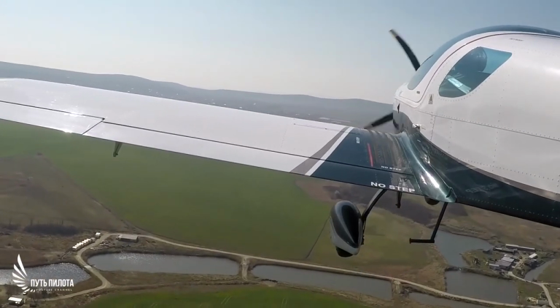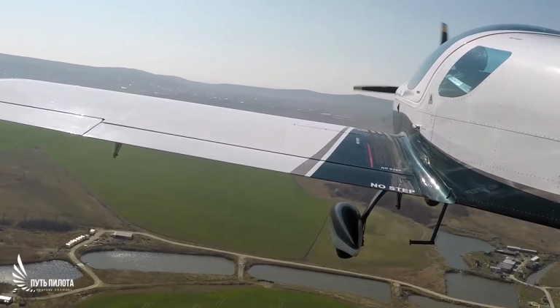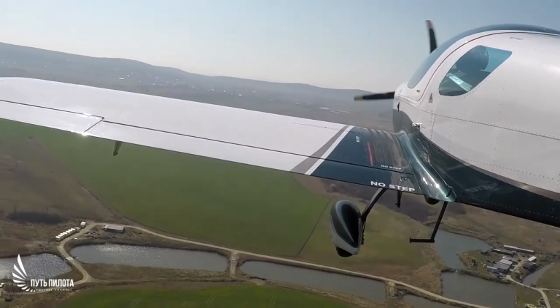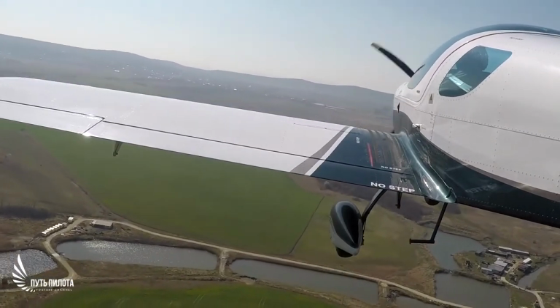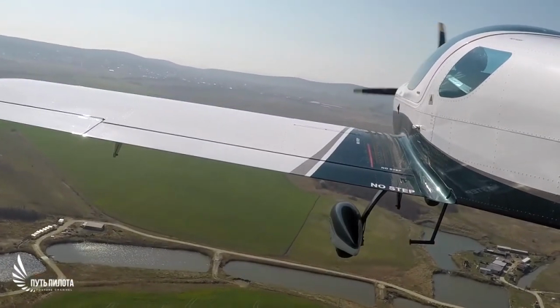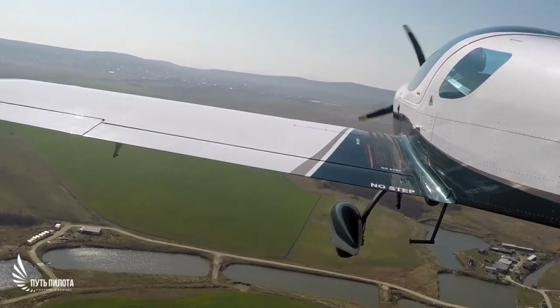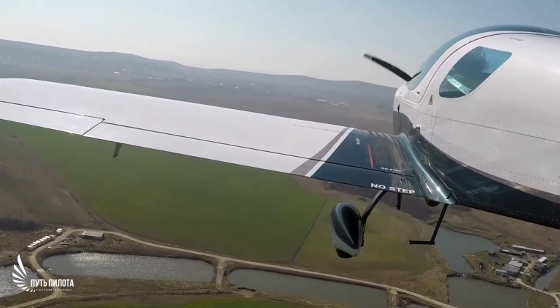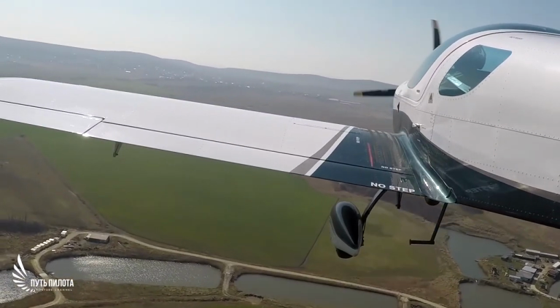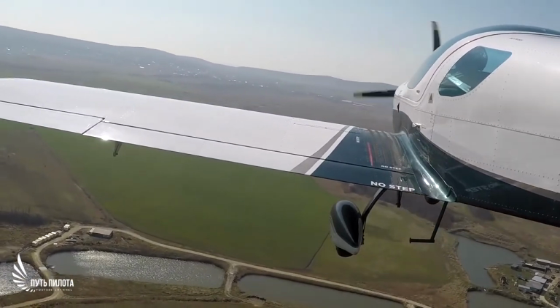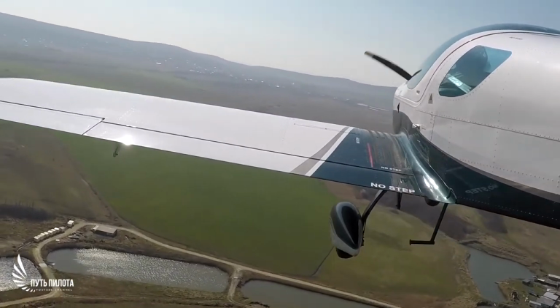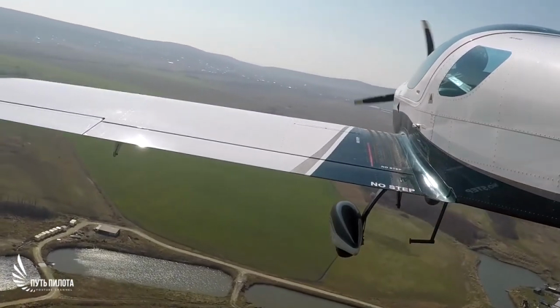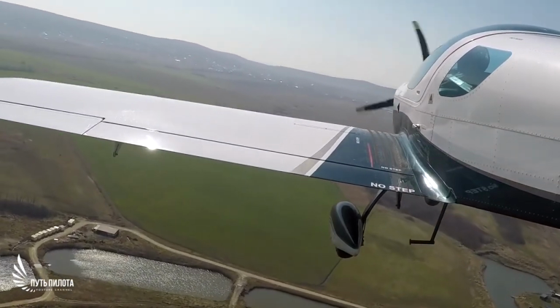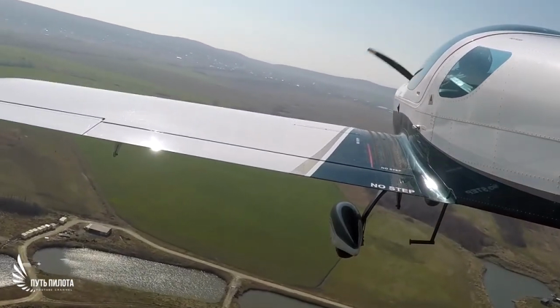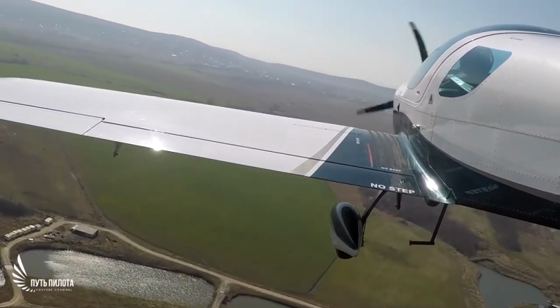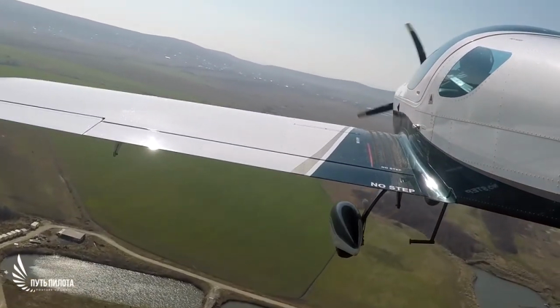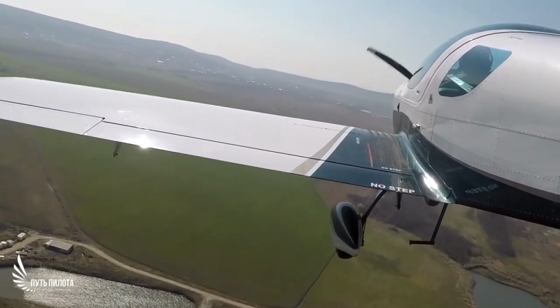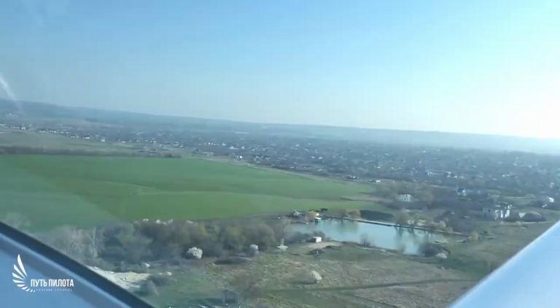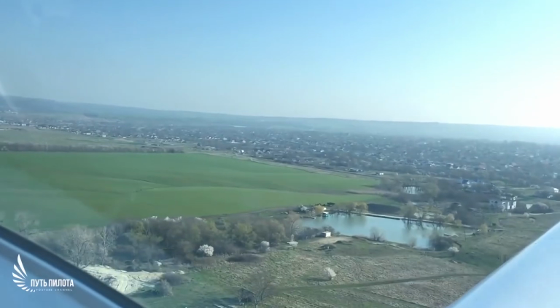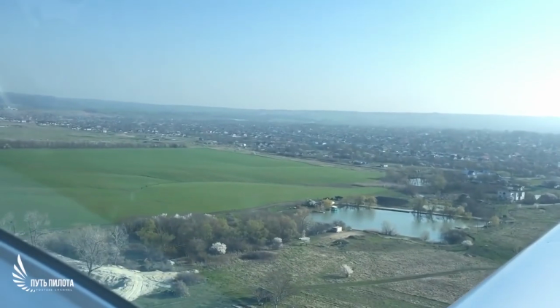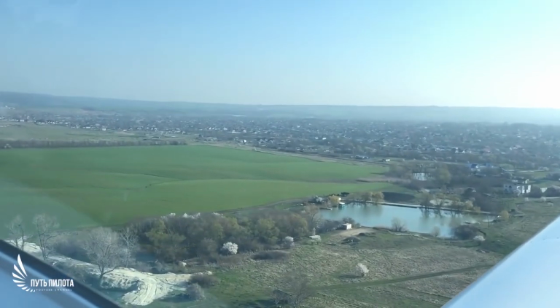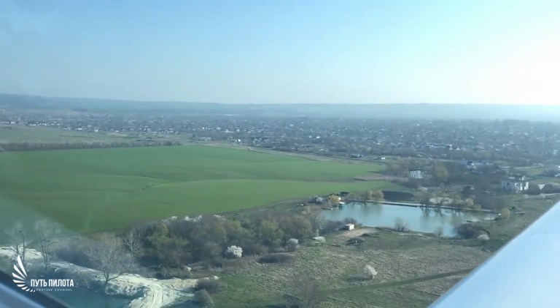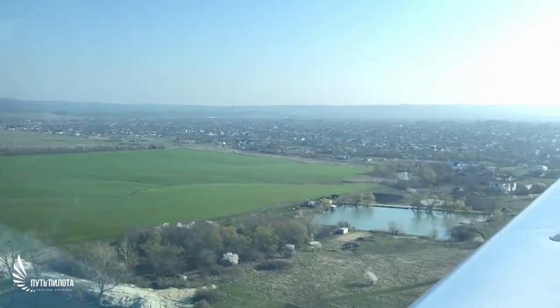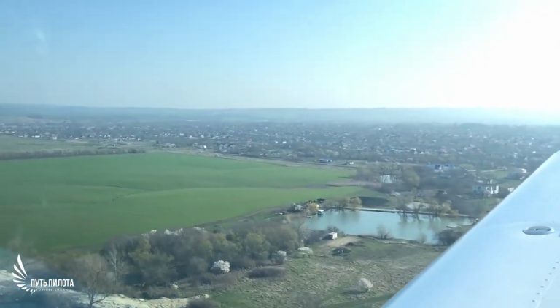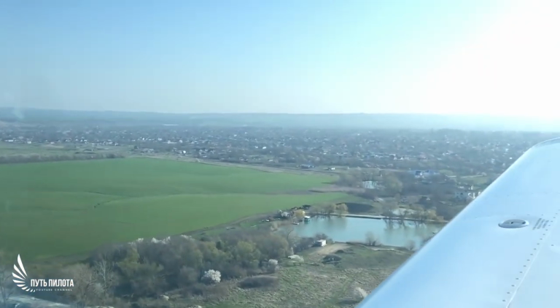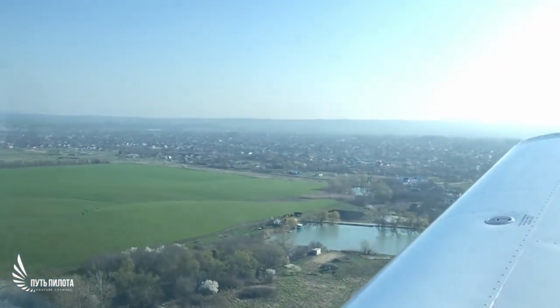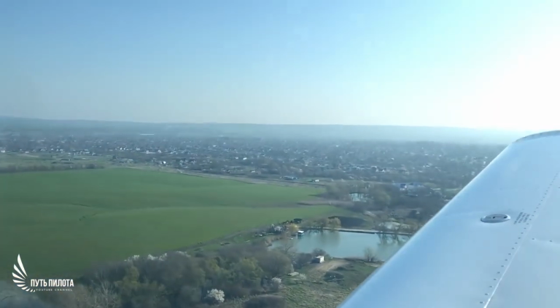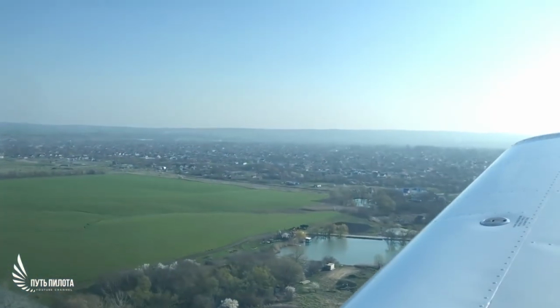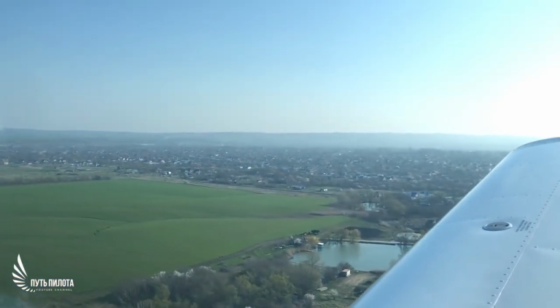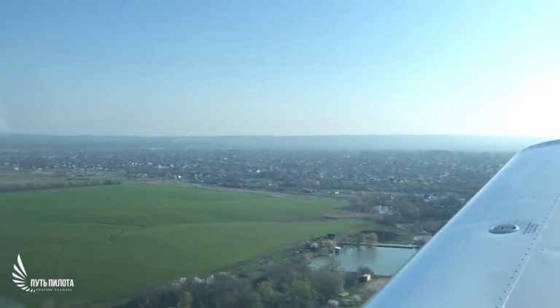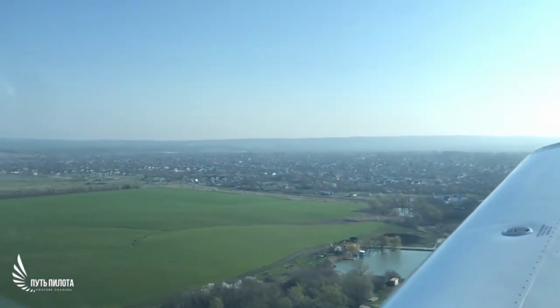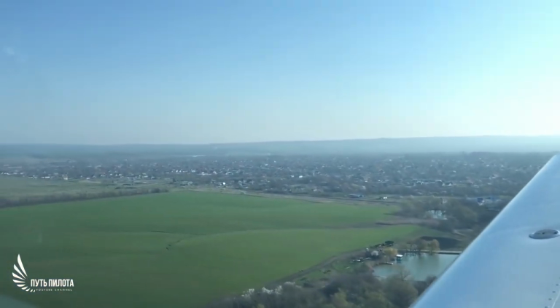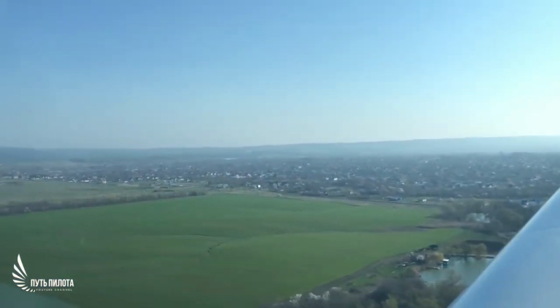Look how green the fields are here. The view is really breathtaking. It's so beautiful.